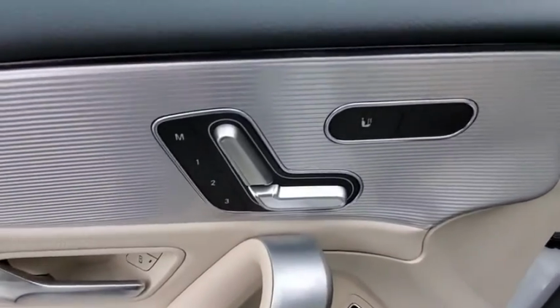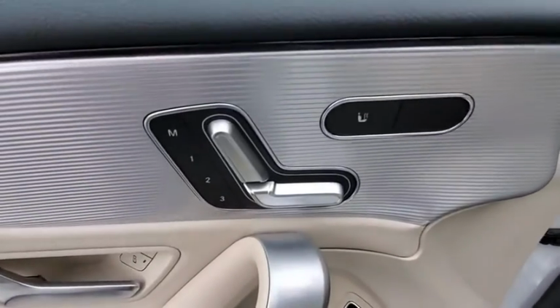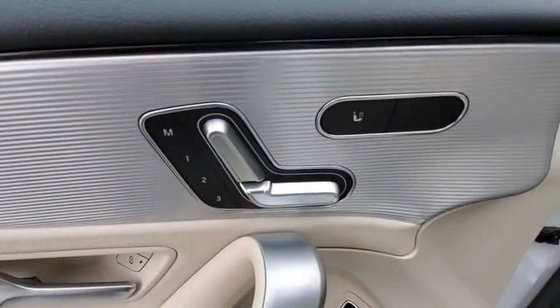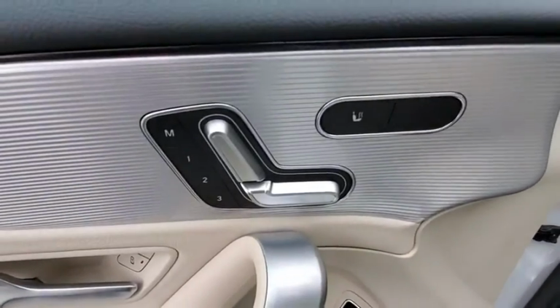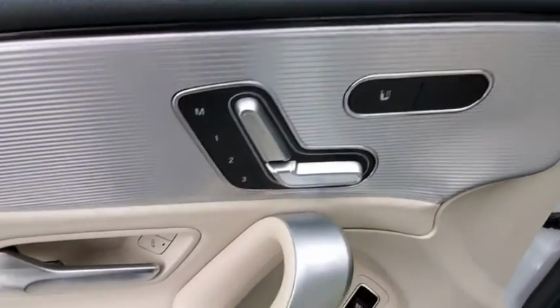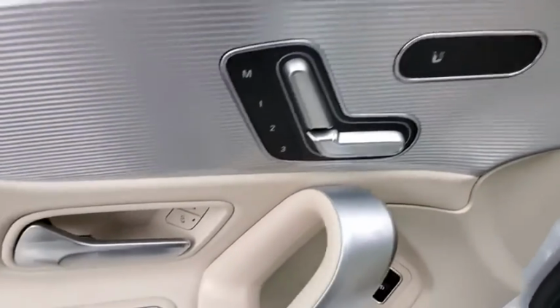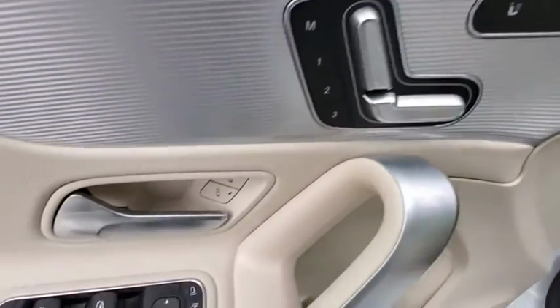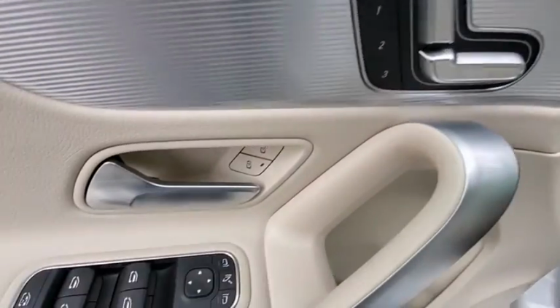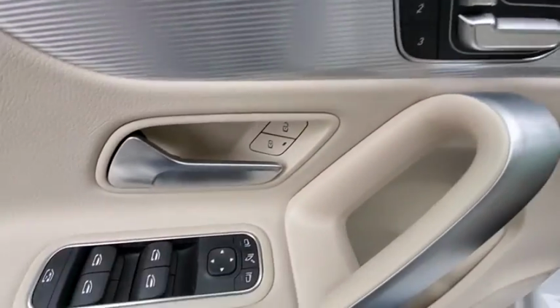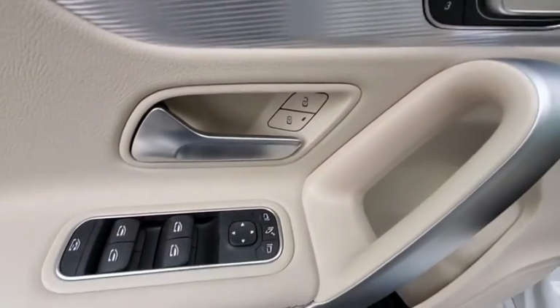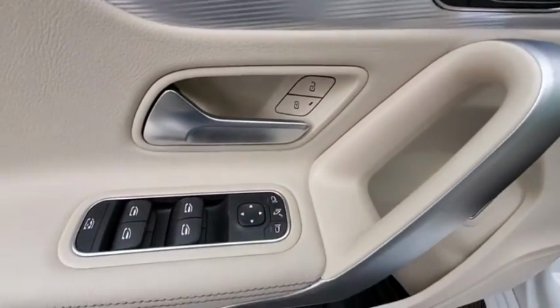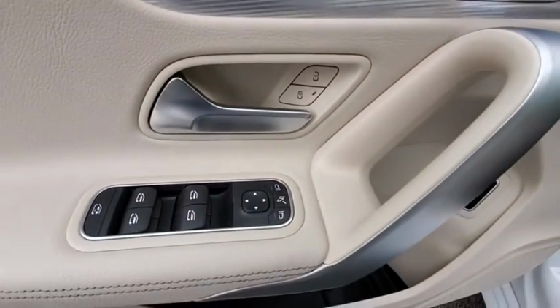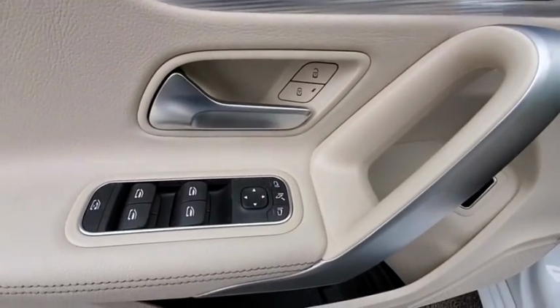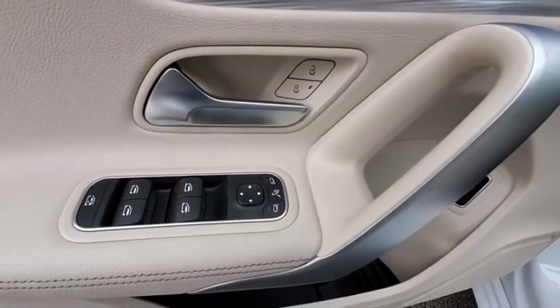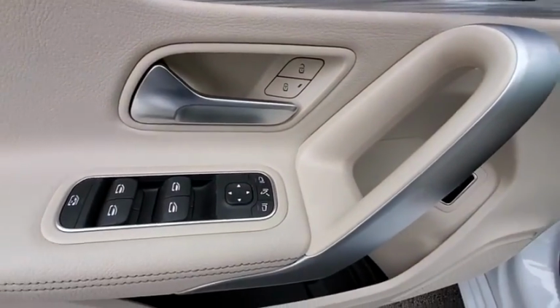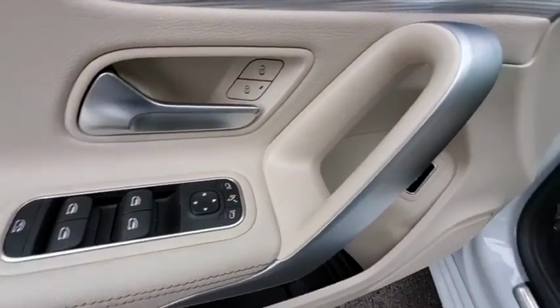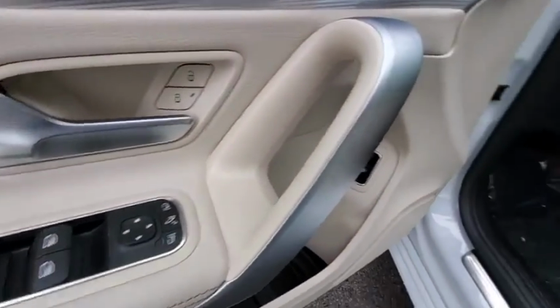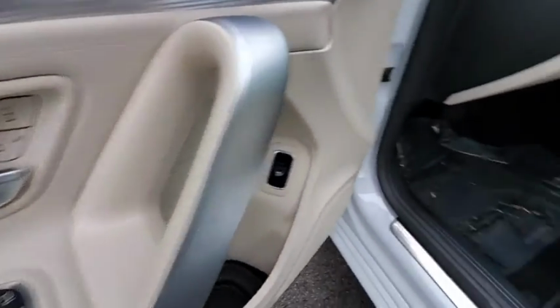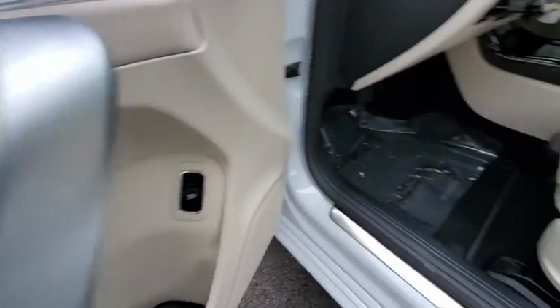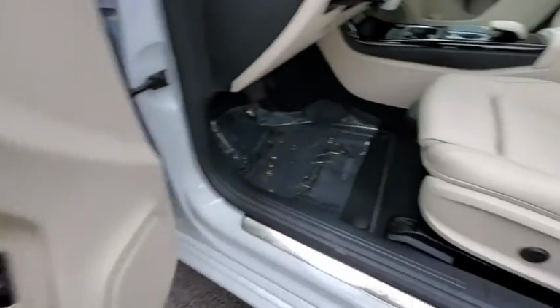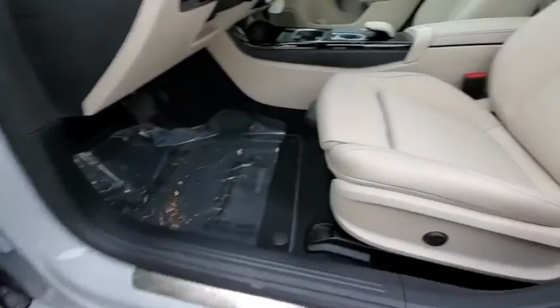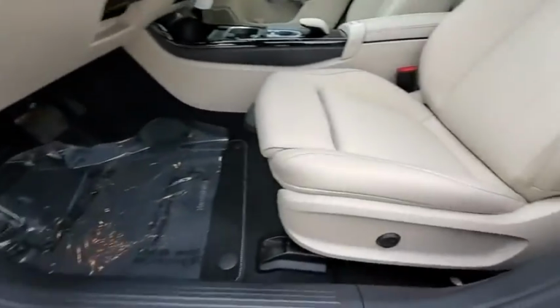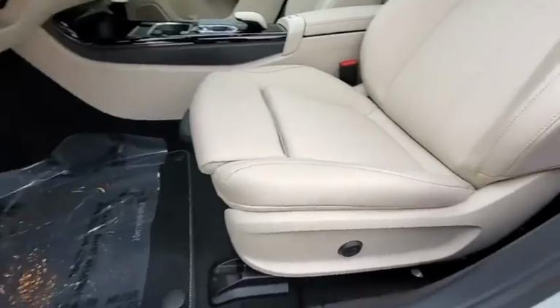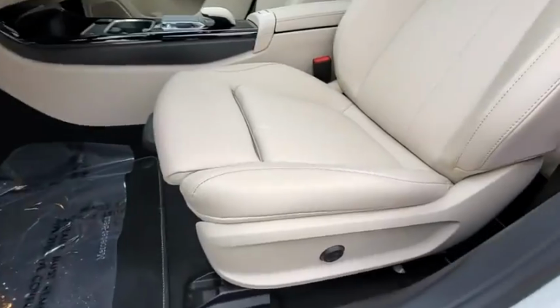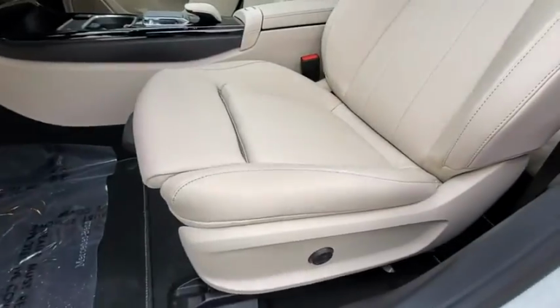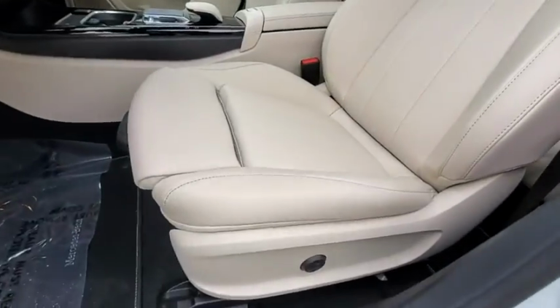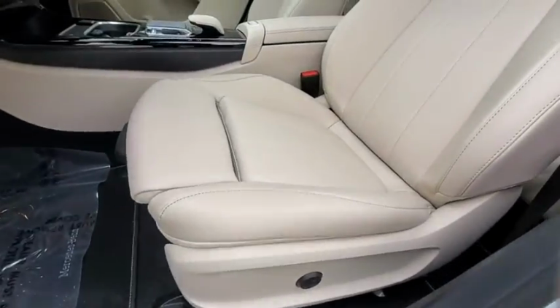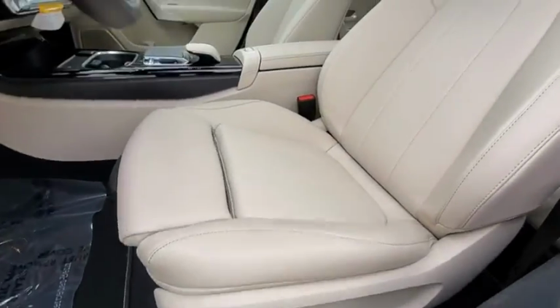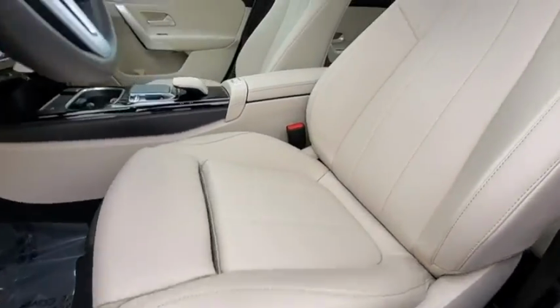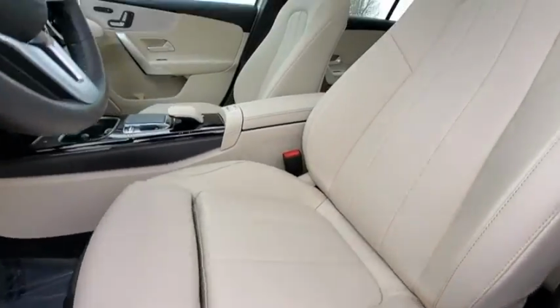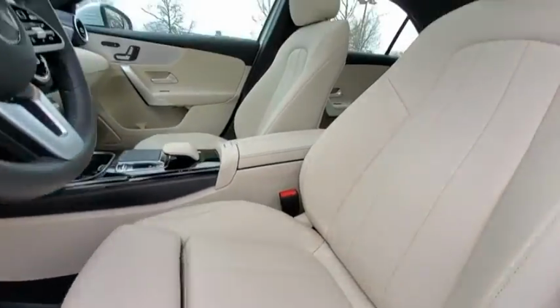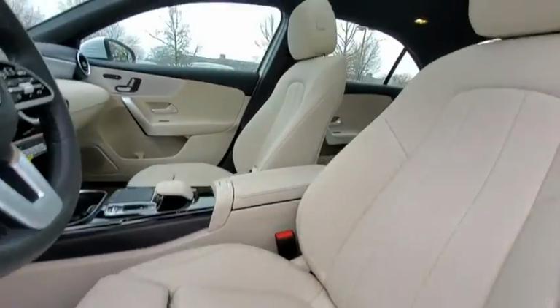Overhead console, remote keyless entry, panic alarm, driver vanity mirror, tilt steering wheel.